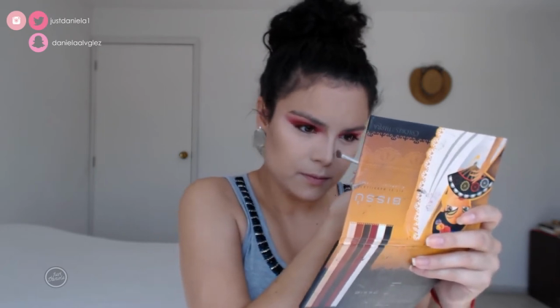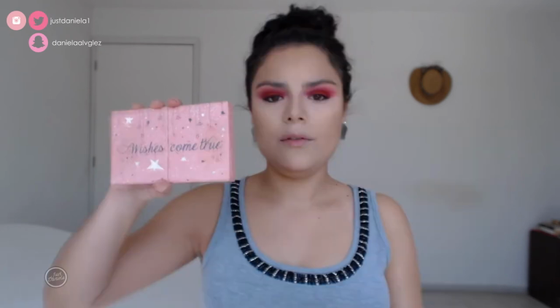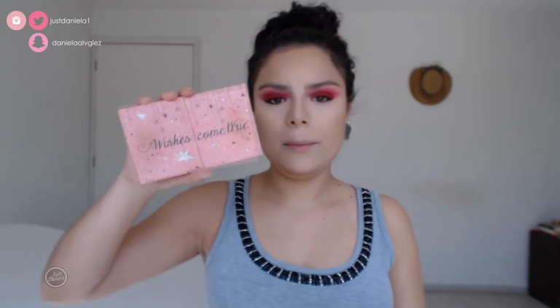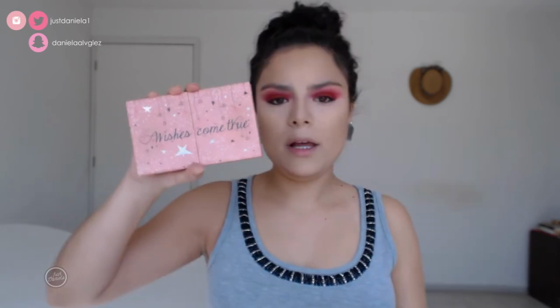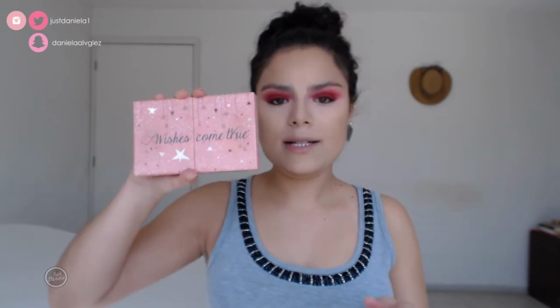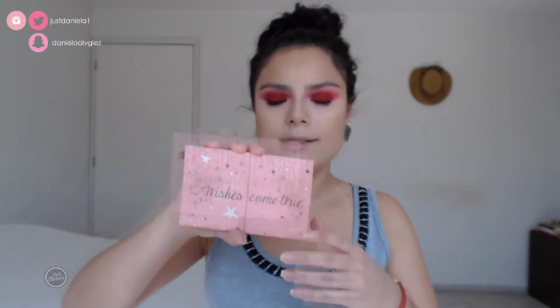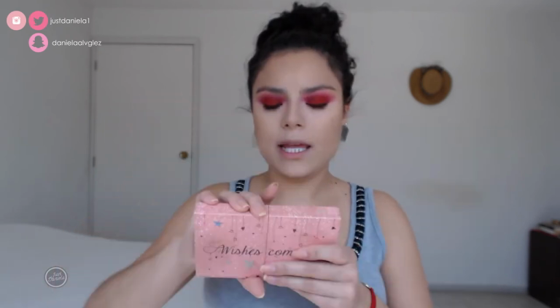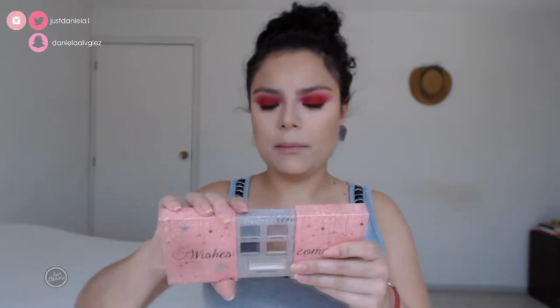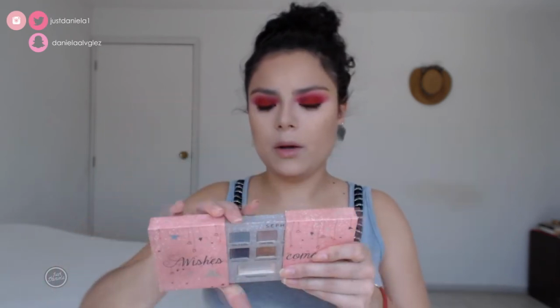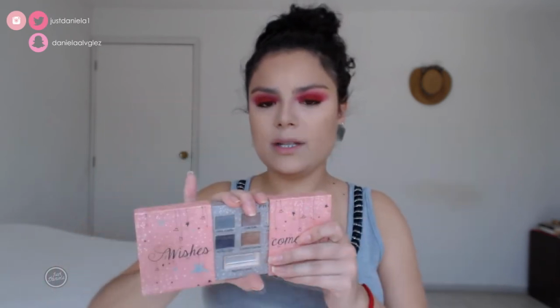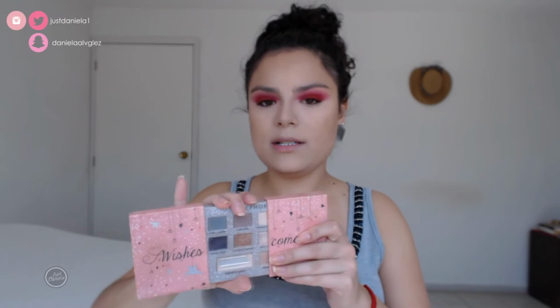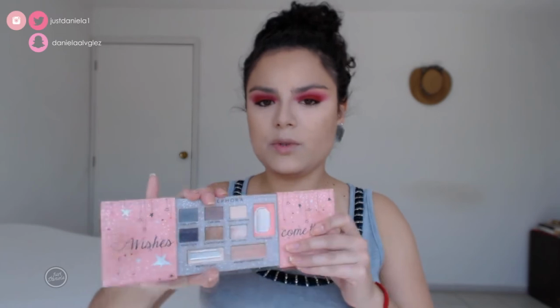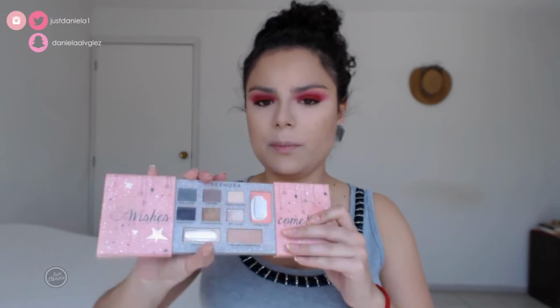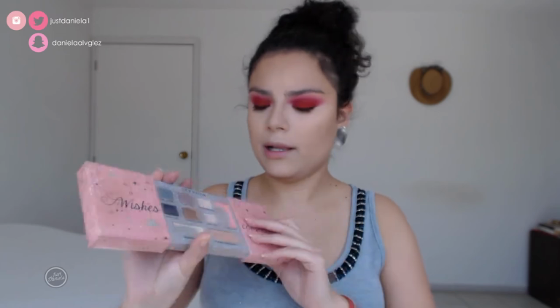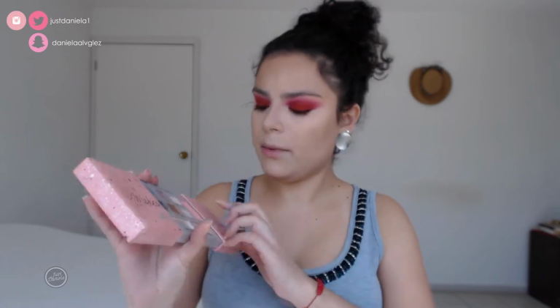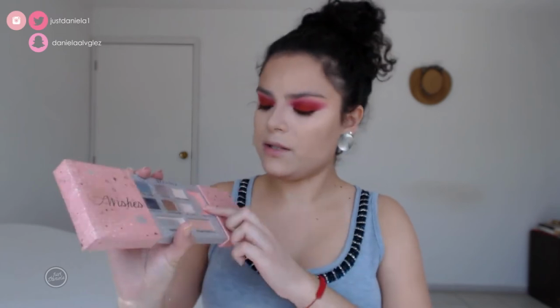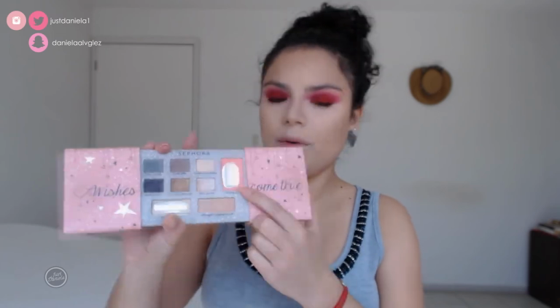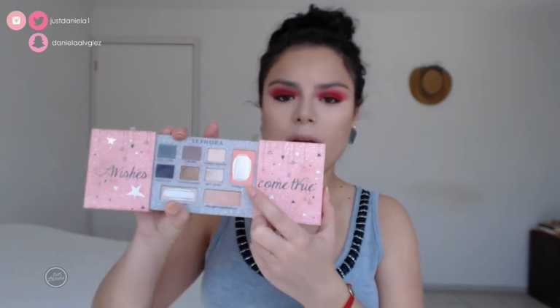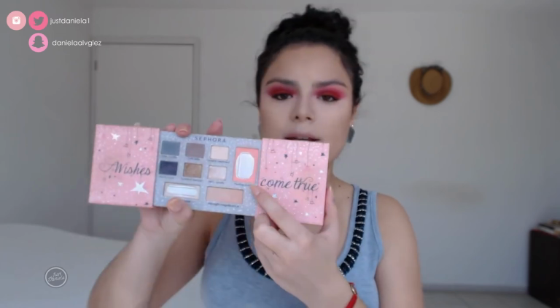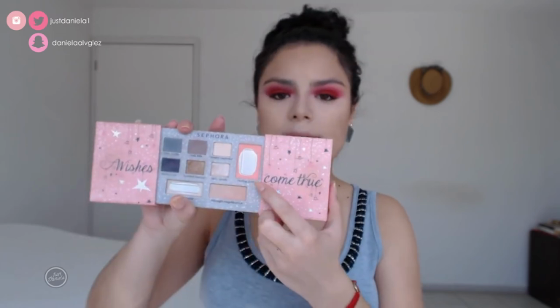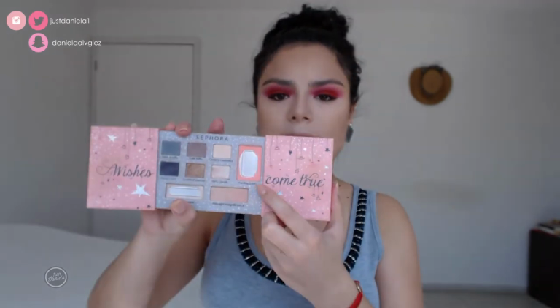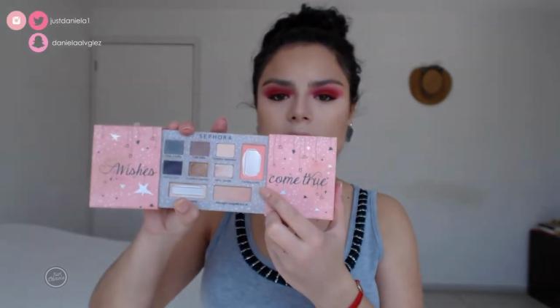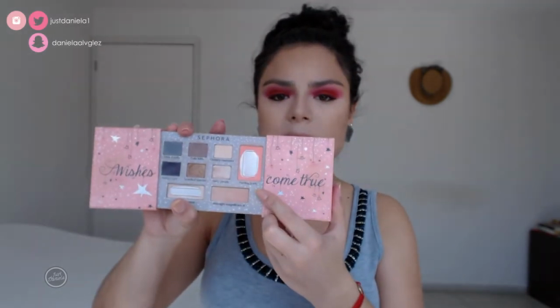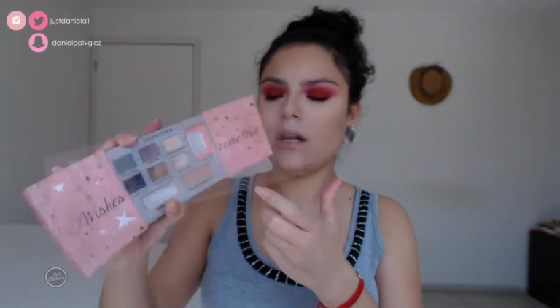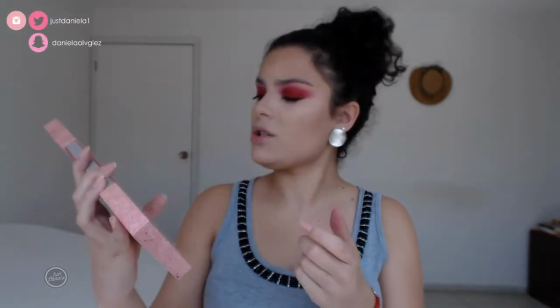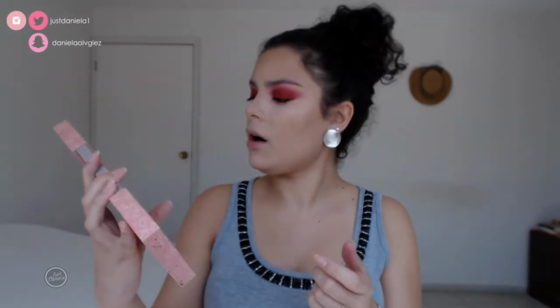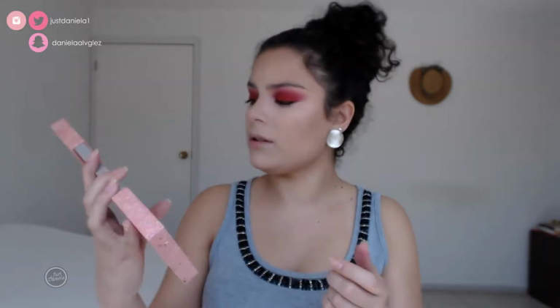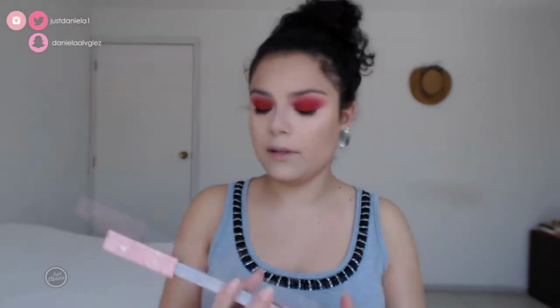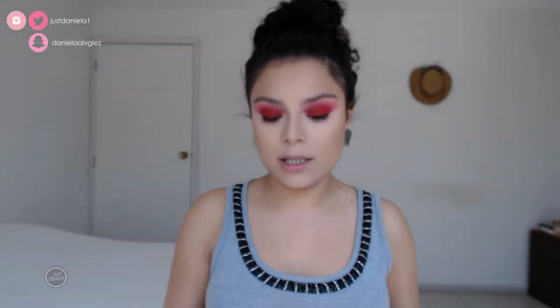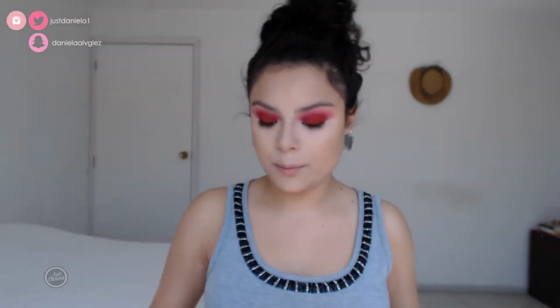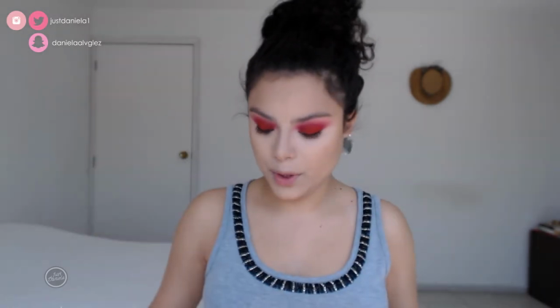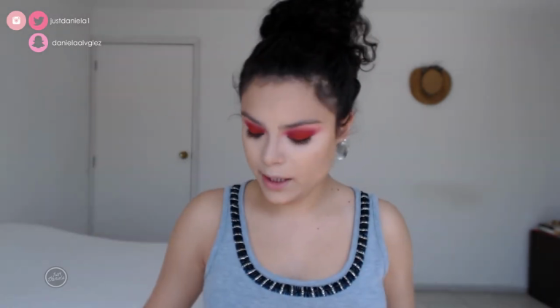For blush I'll take my Wishes Come True palette by Sephora and I'll use the shade Gold Feeling Pretty.